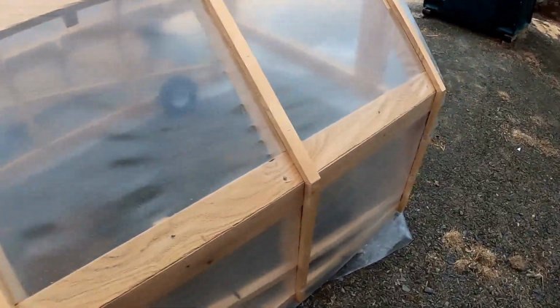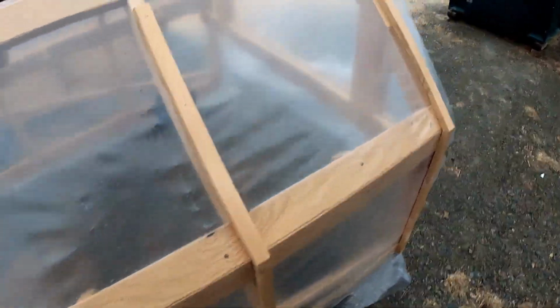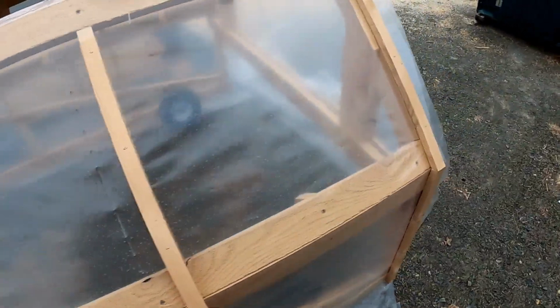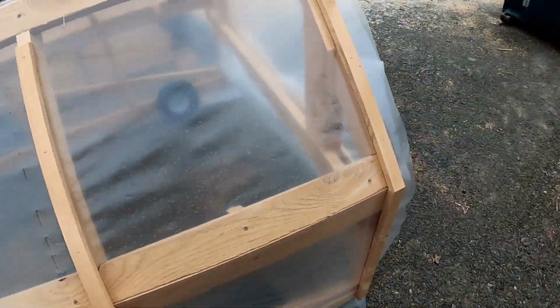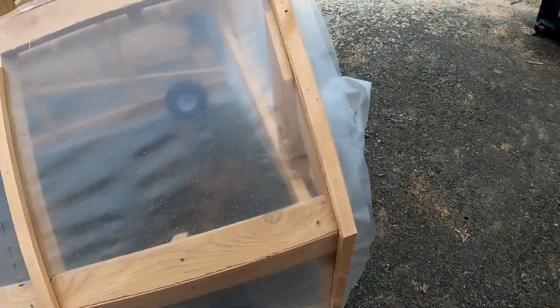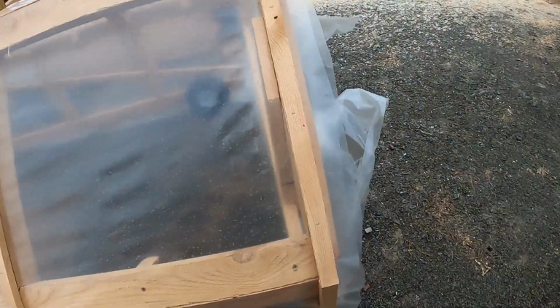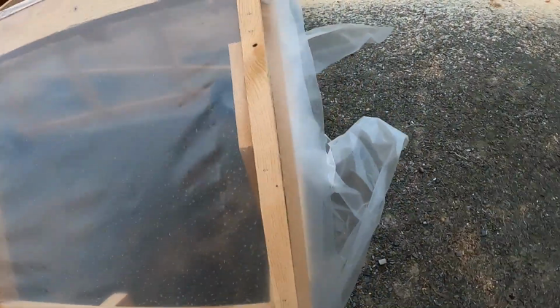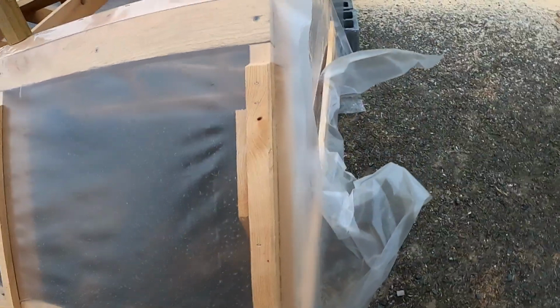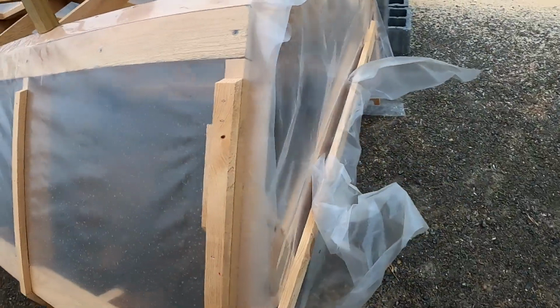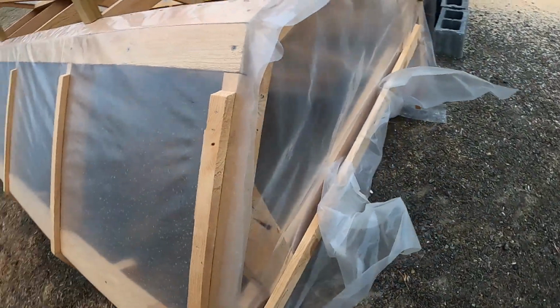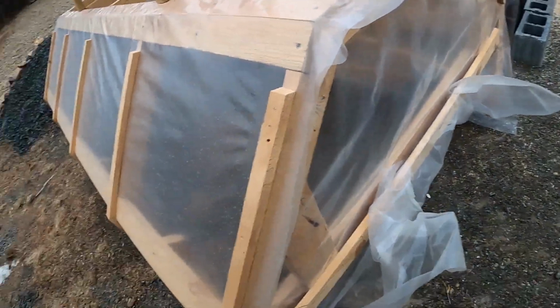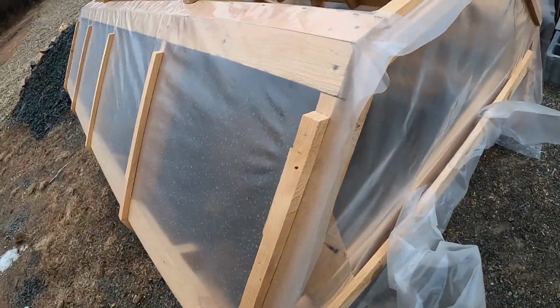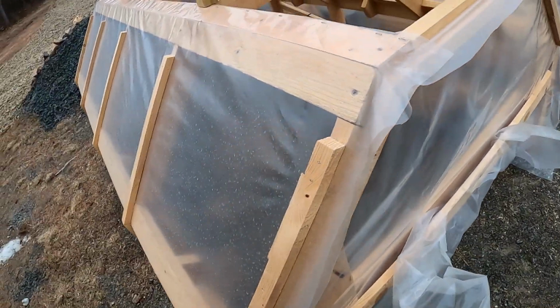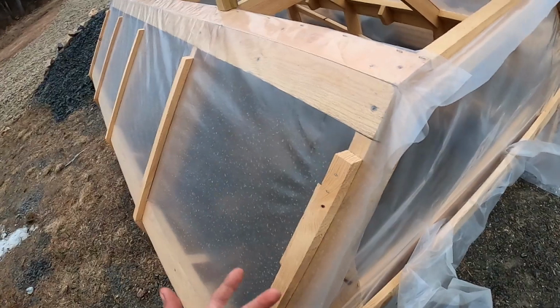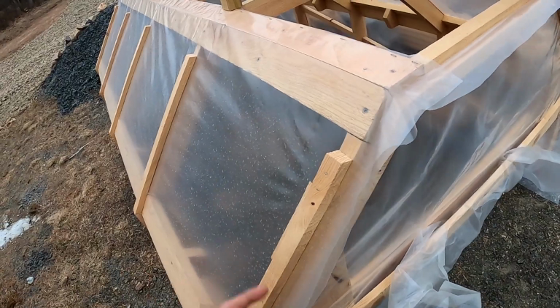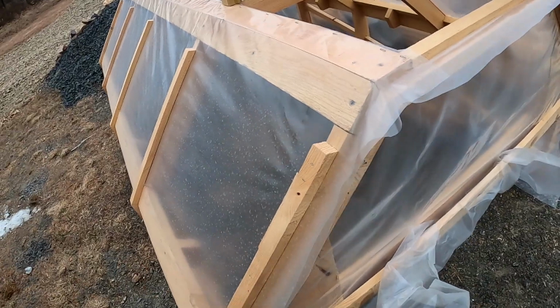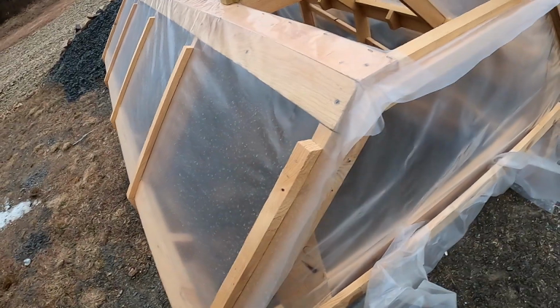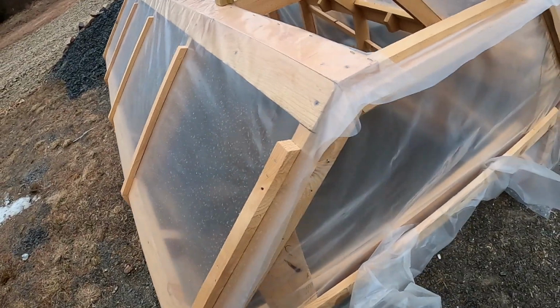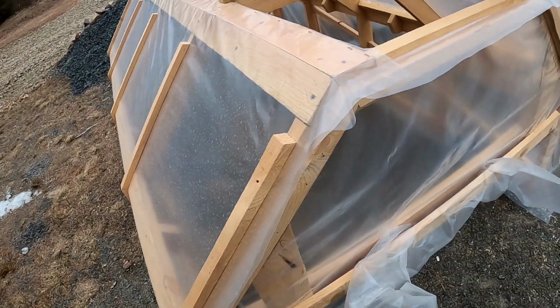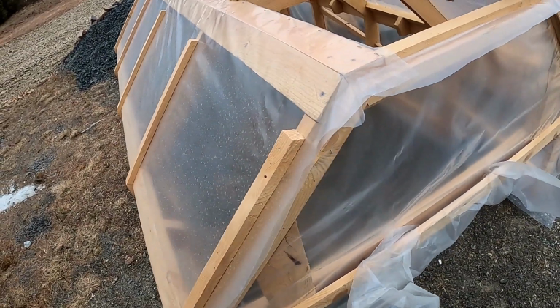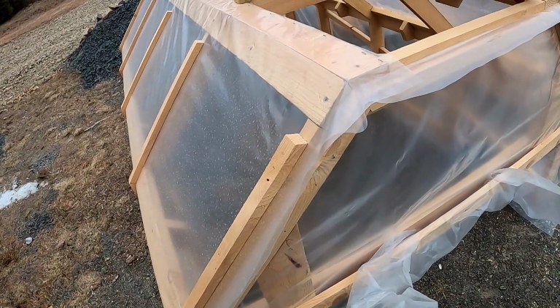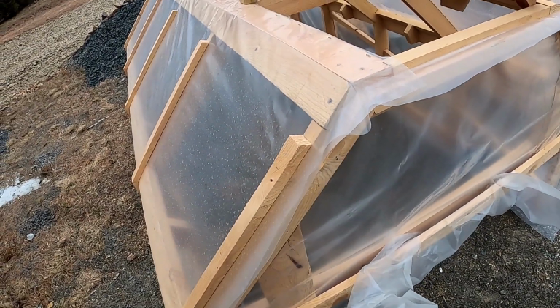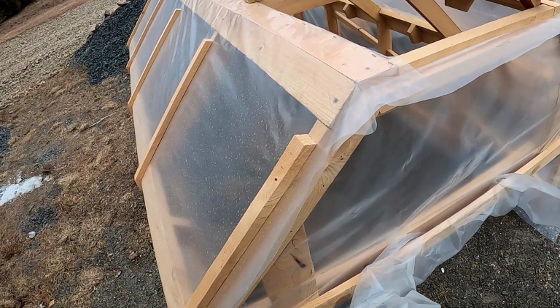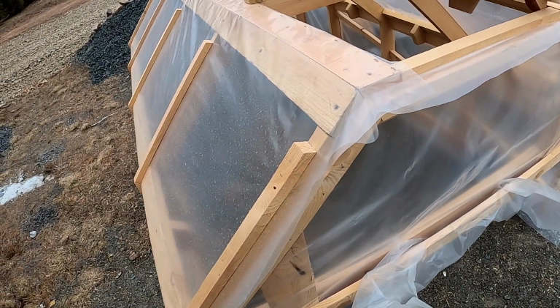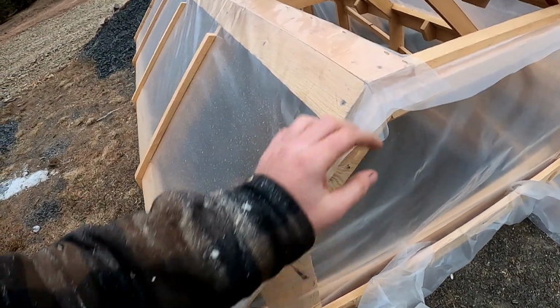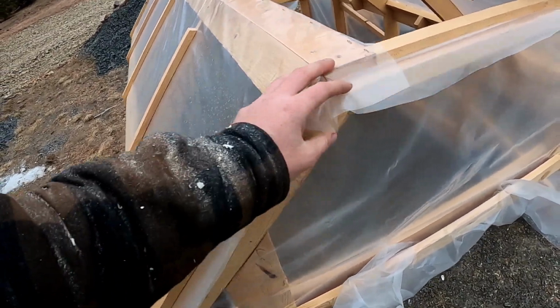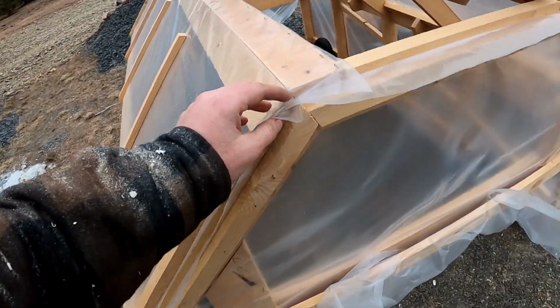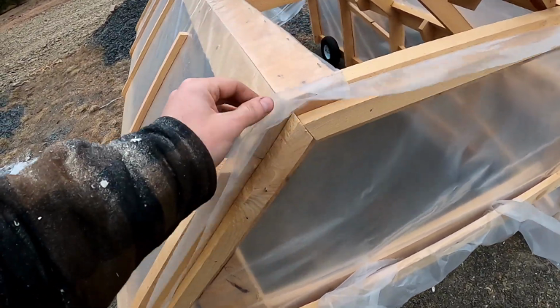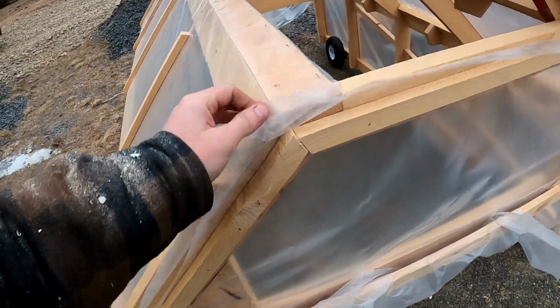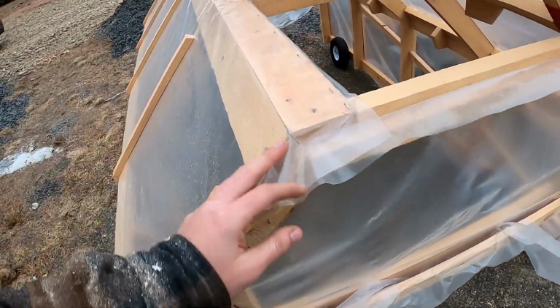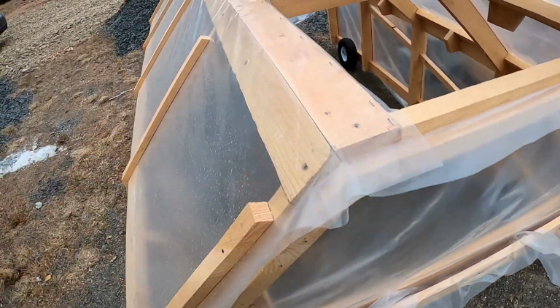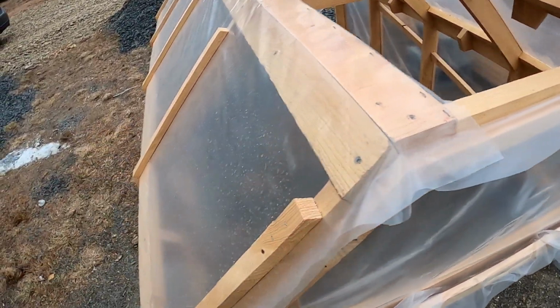The wood was still kind of wet — I'm thinking probably like 18-20% moisture — but it's holding up.